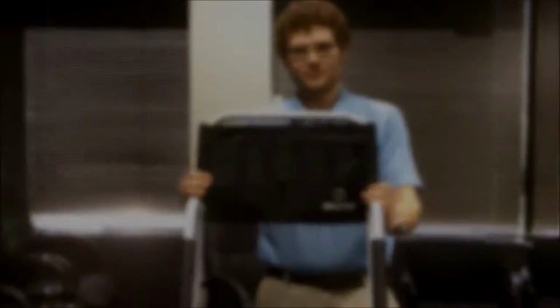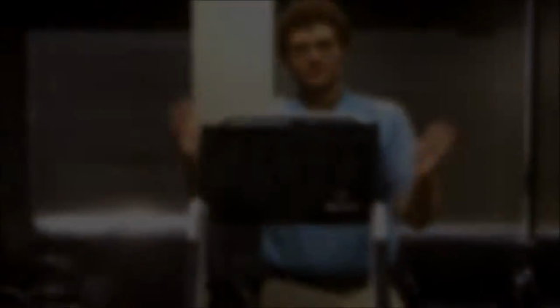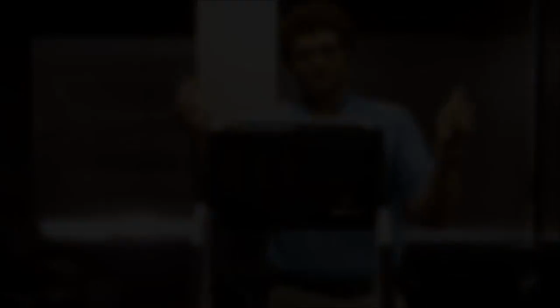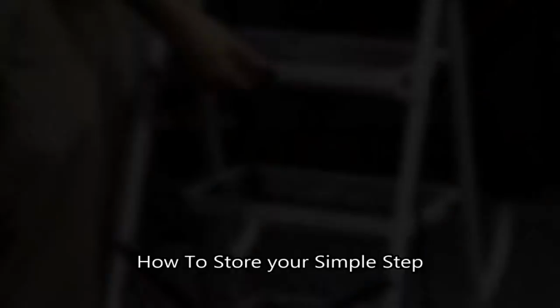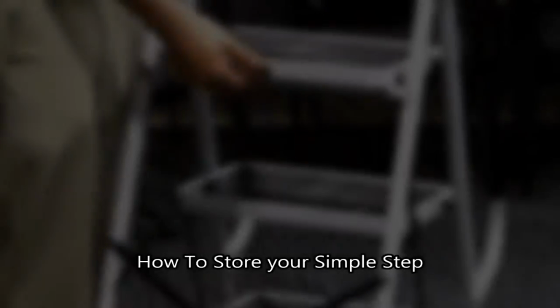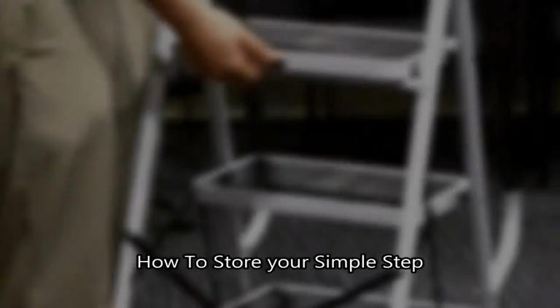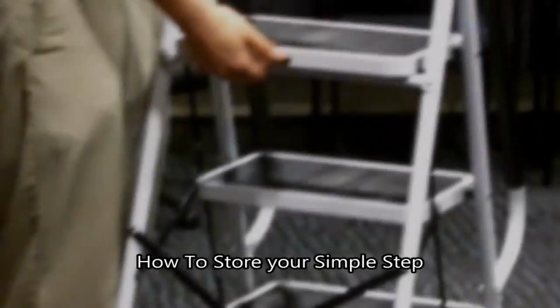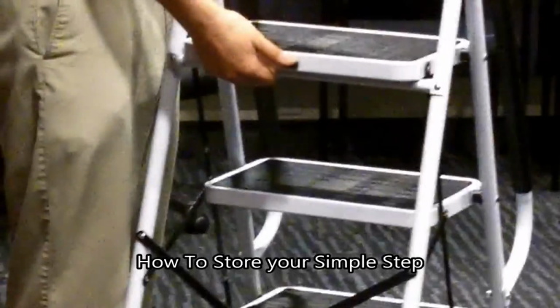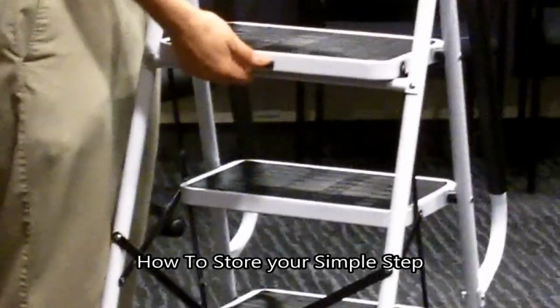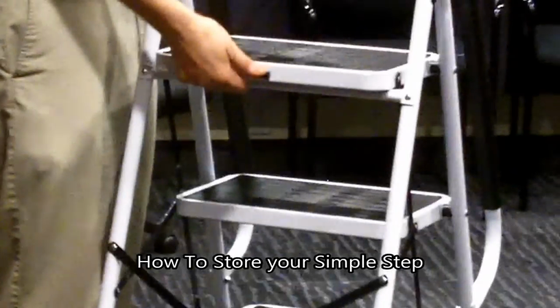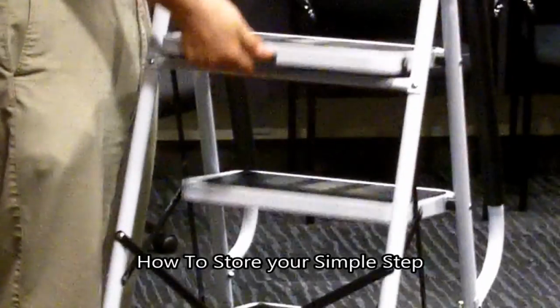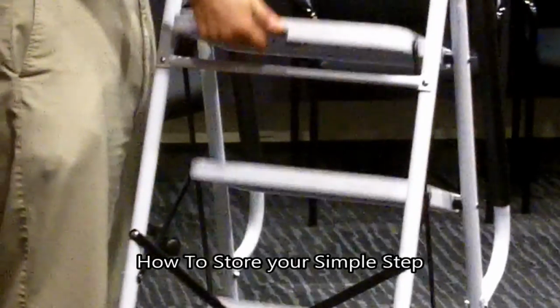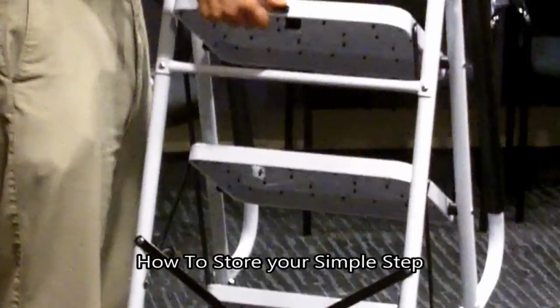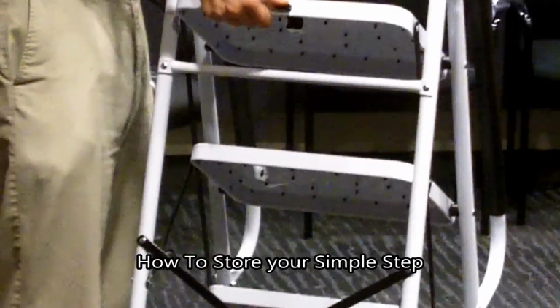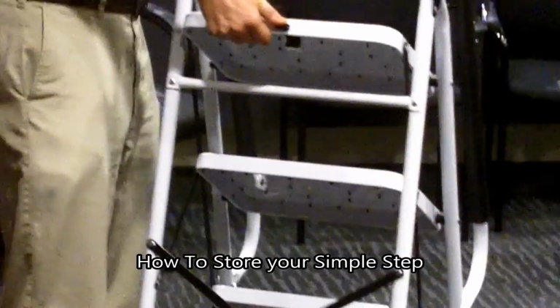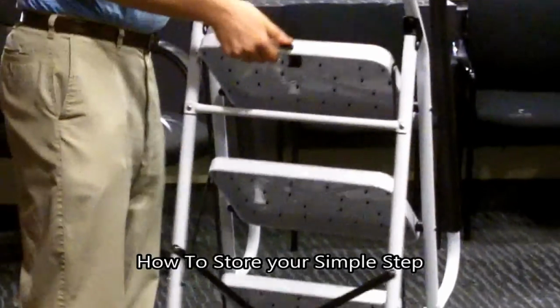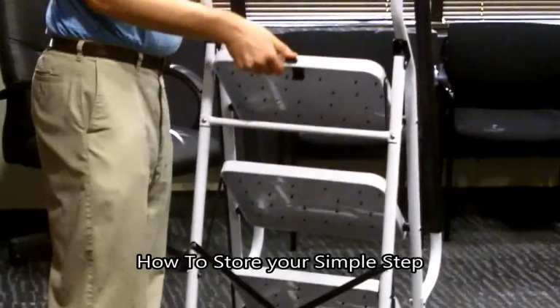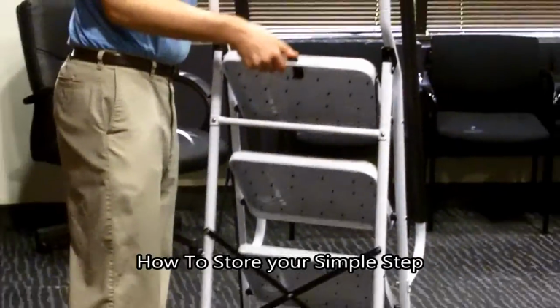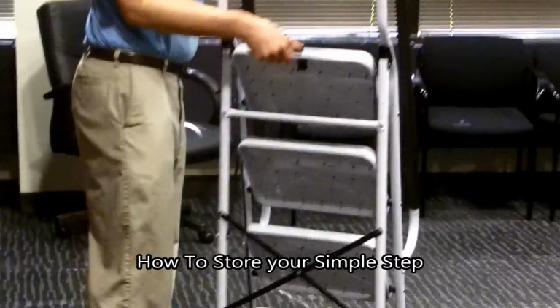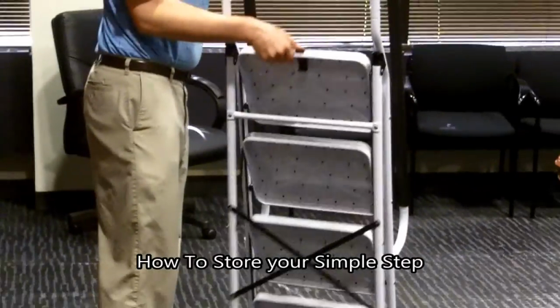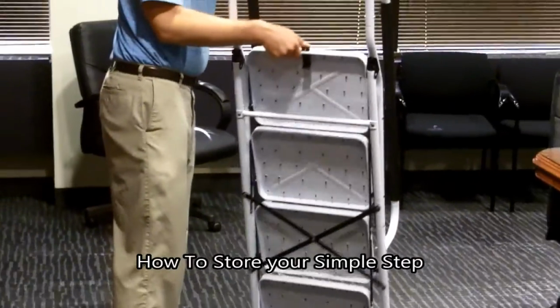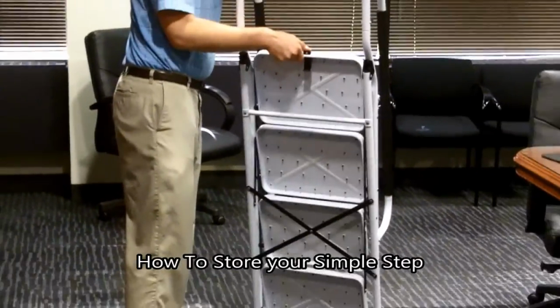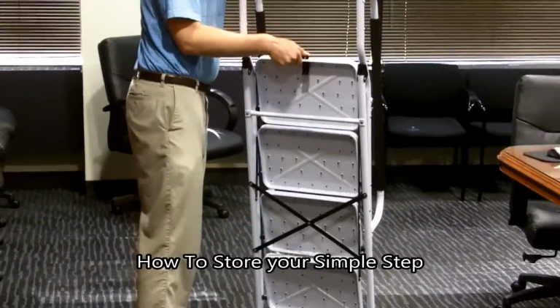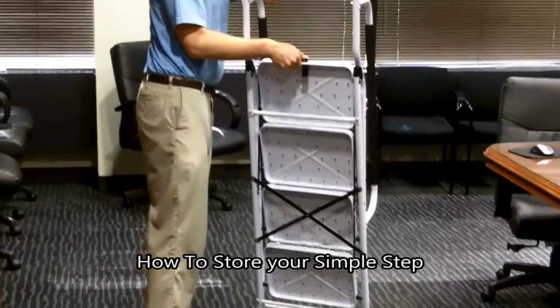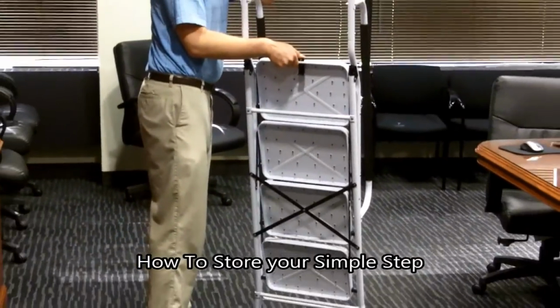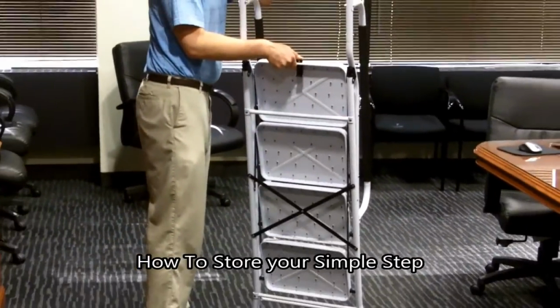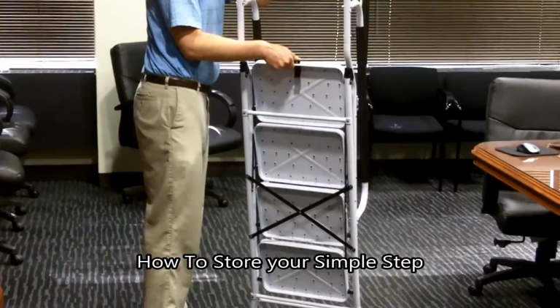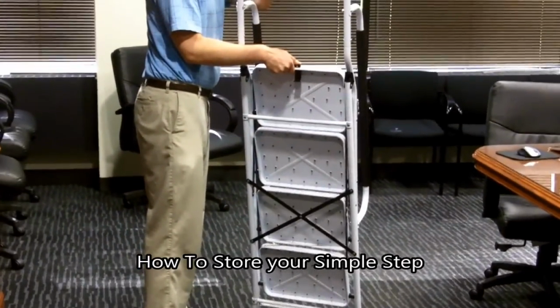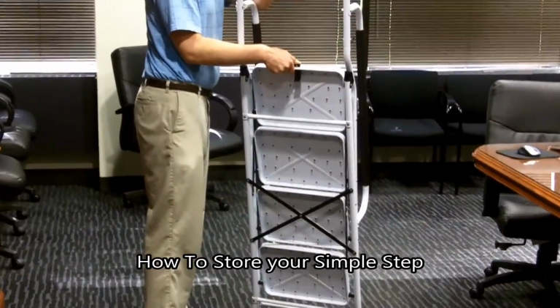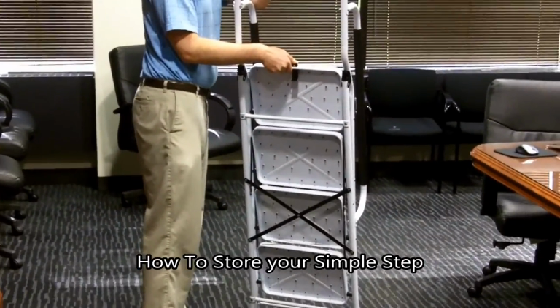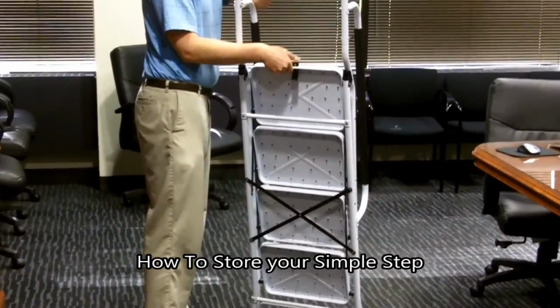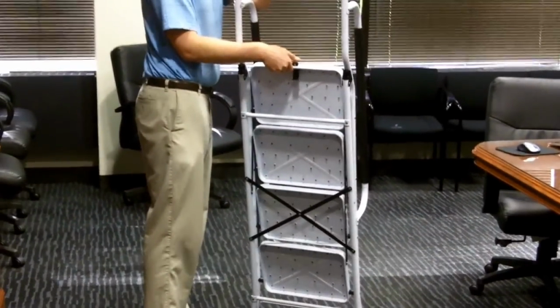To store the Simple Step, push the black push button and lift the top step of the ladder.